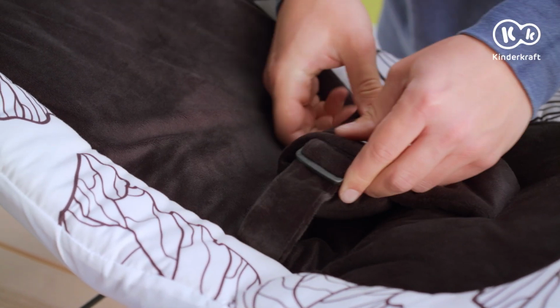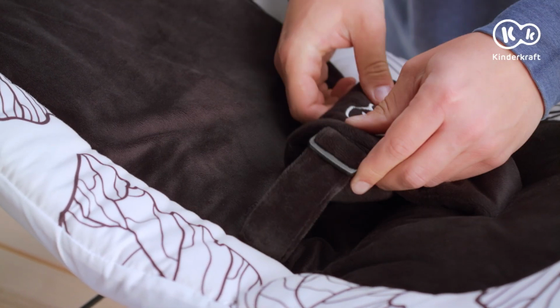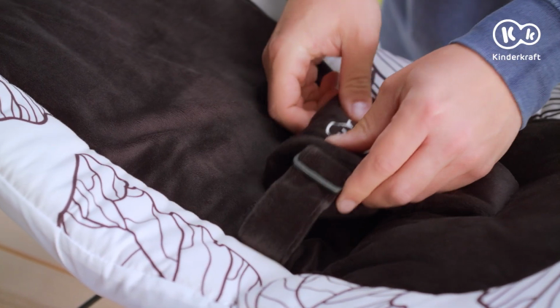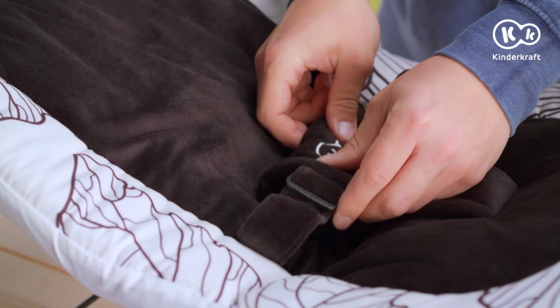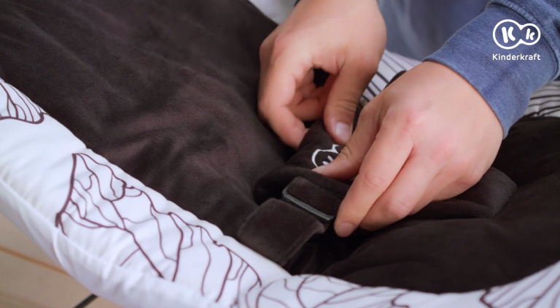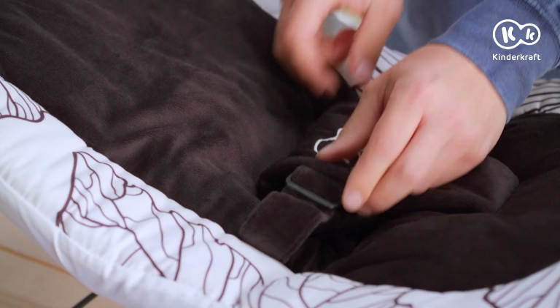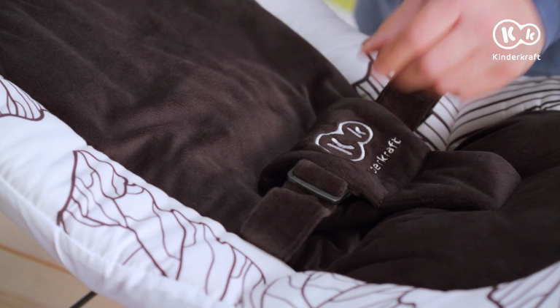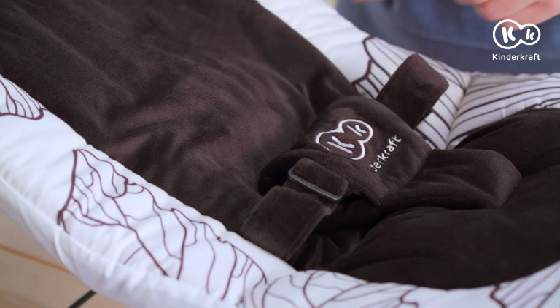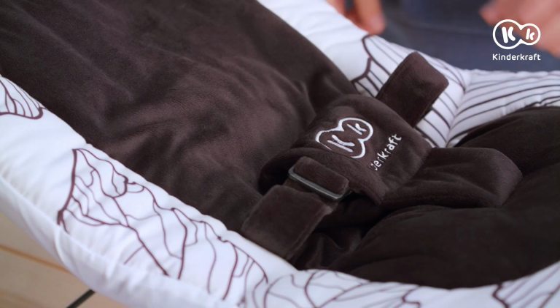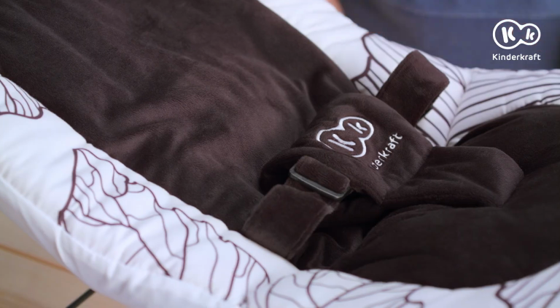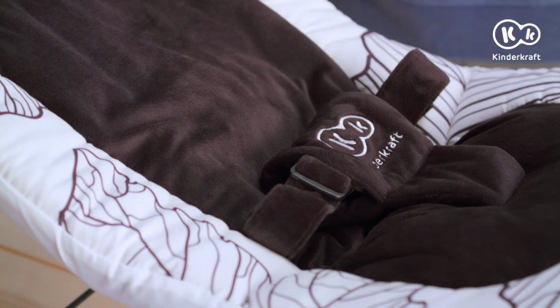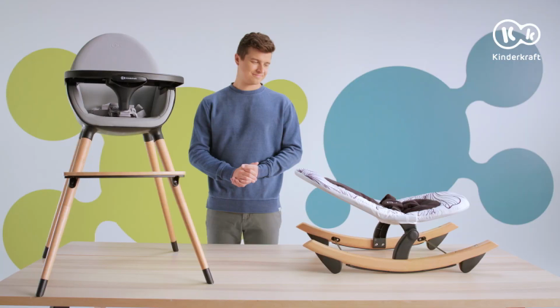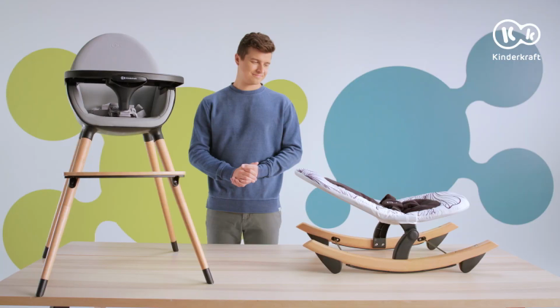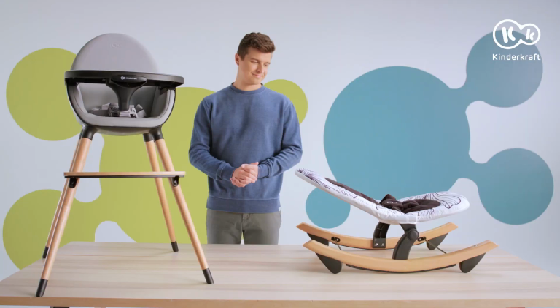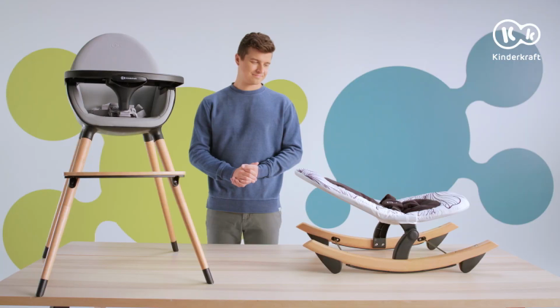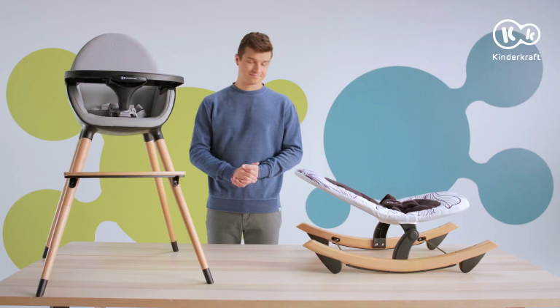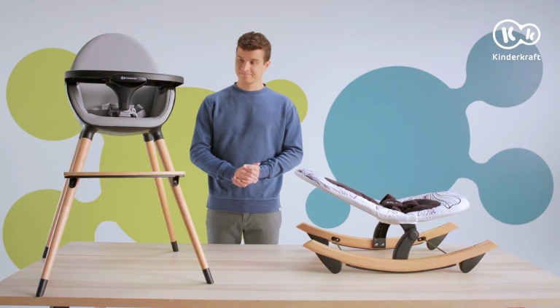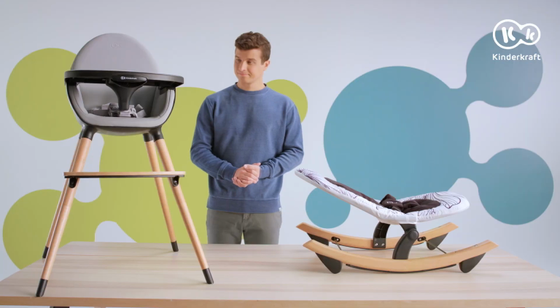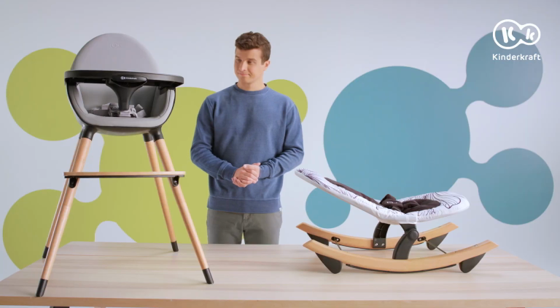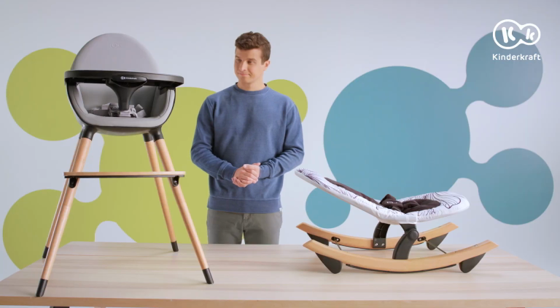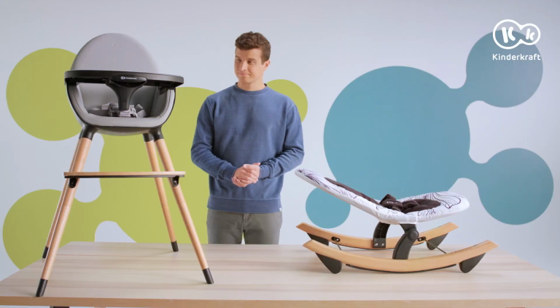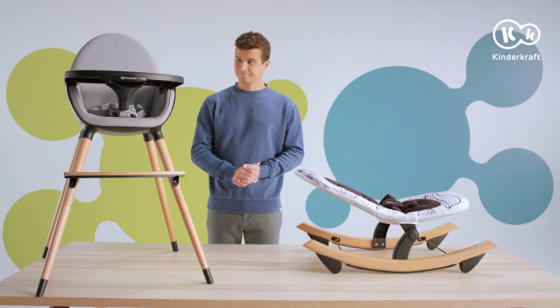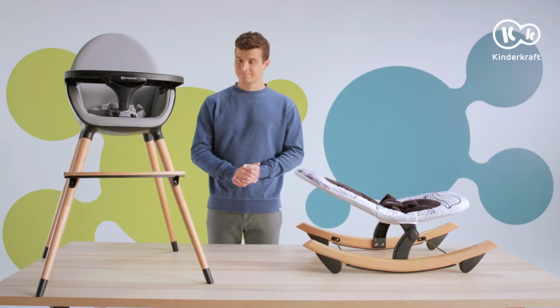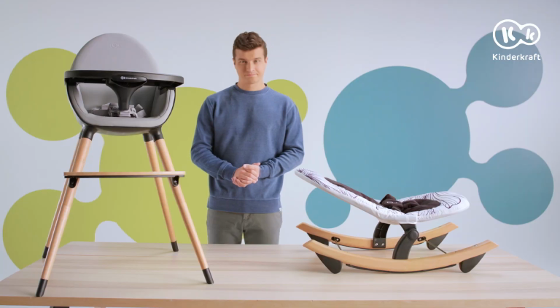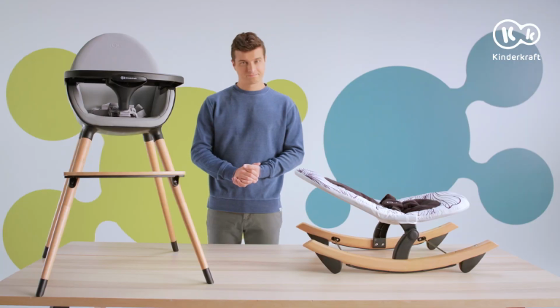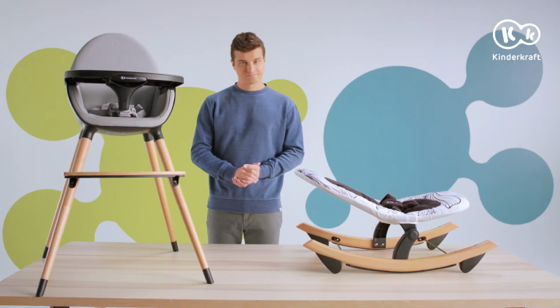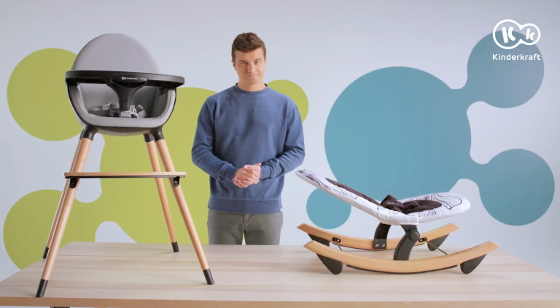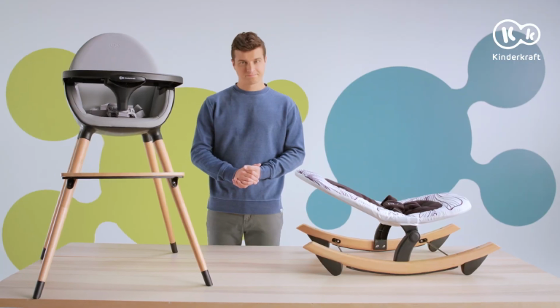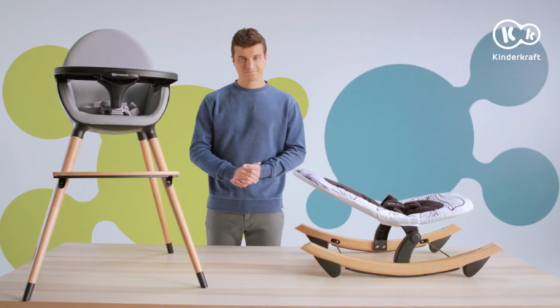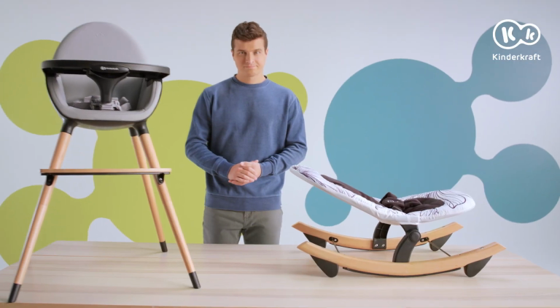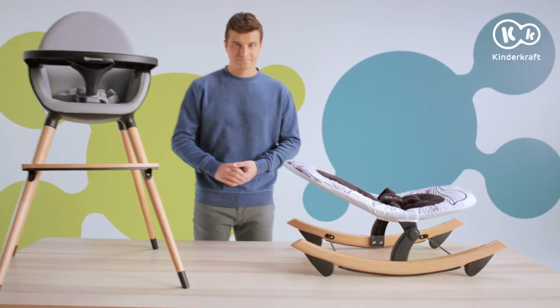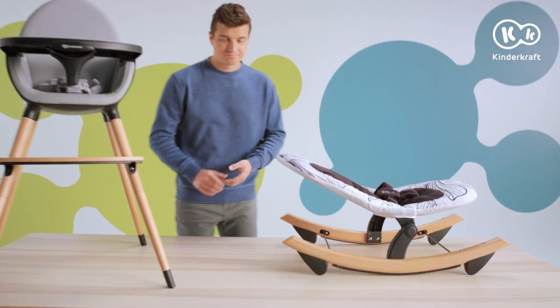When your child grows older, the Finio rockers can be successfully combined with the Finny chair. How? Dismantle the cradle in the reverse order.